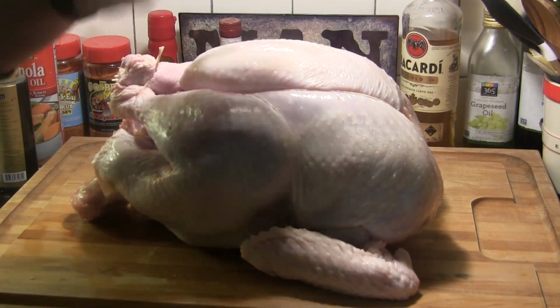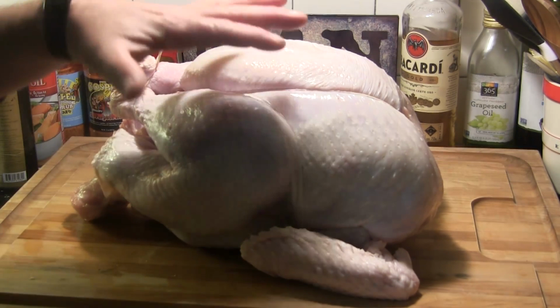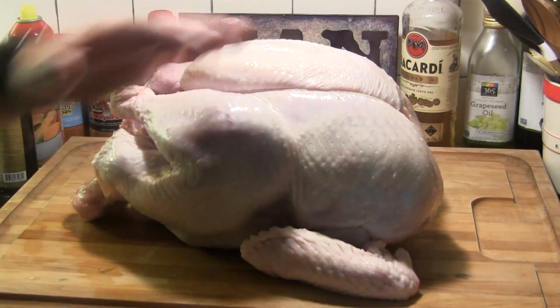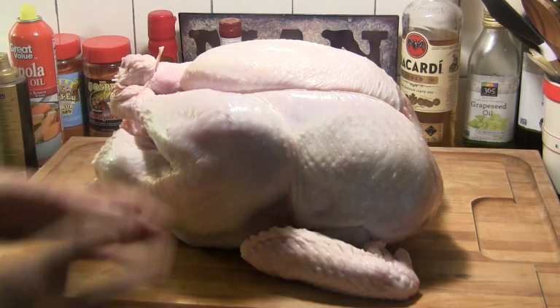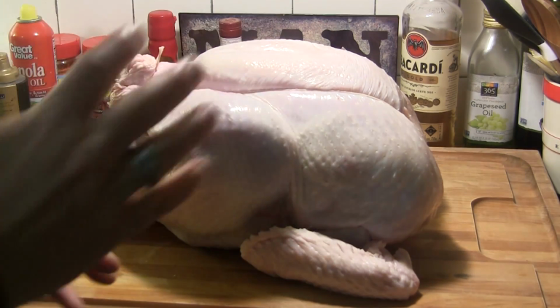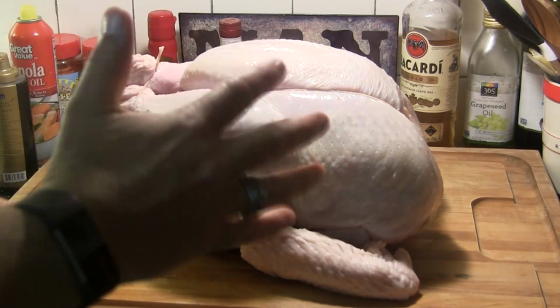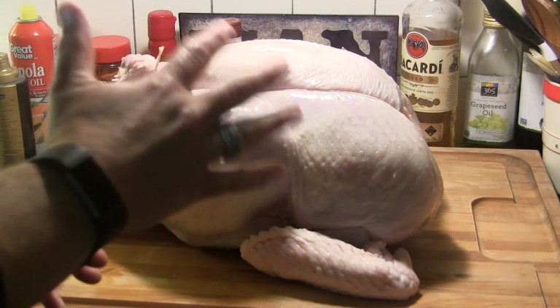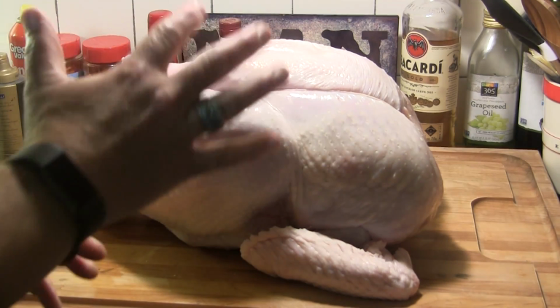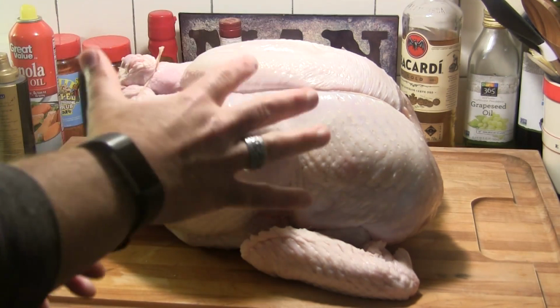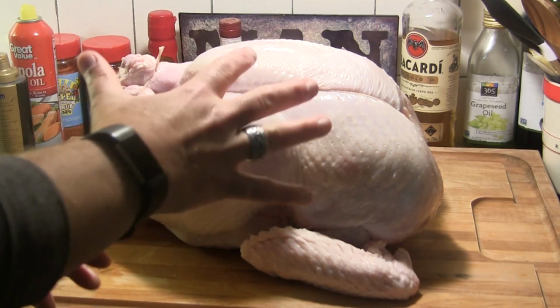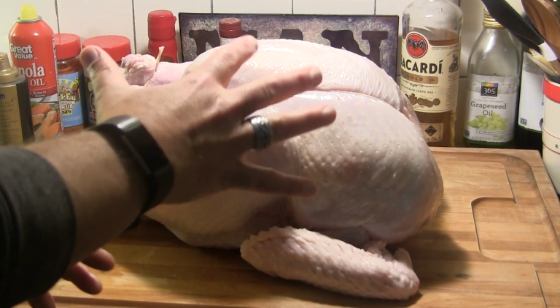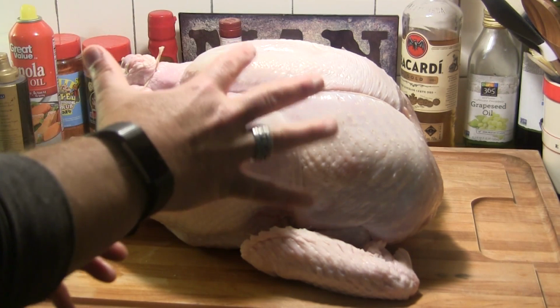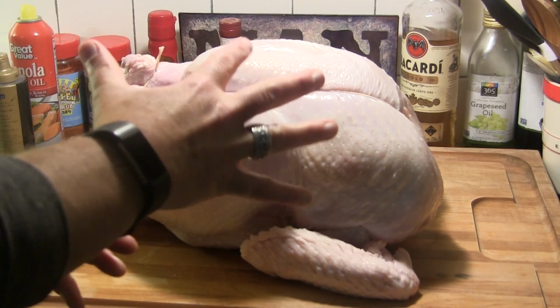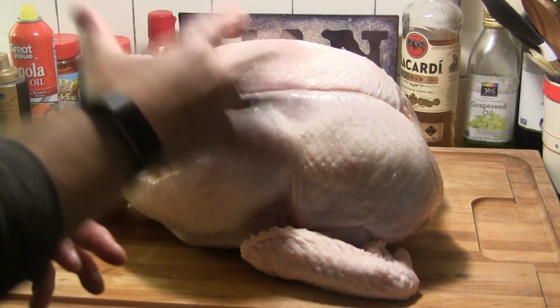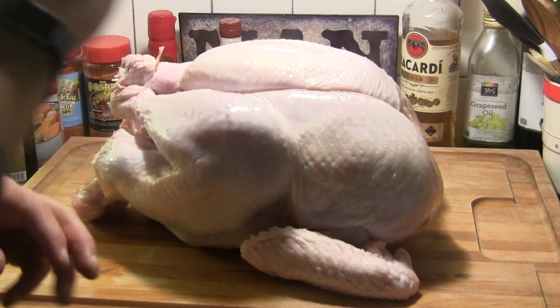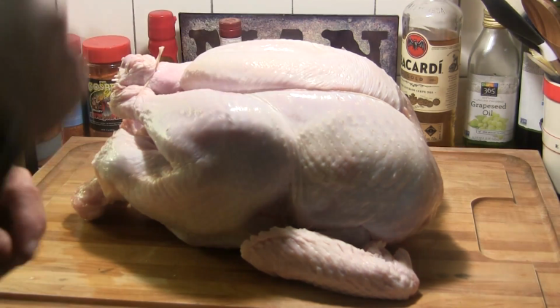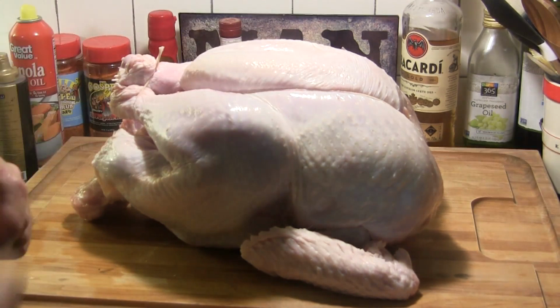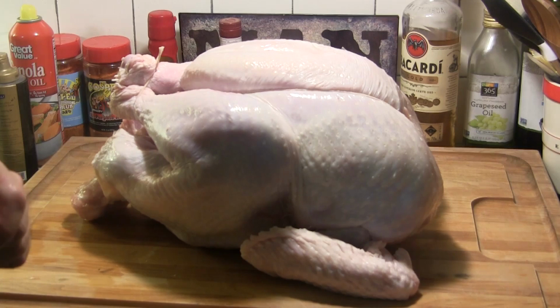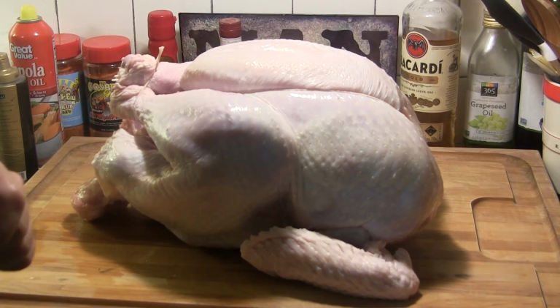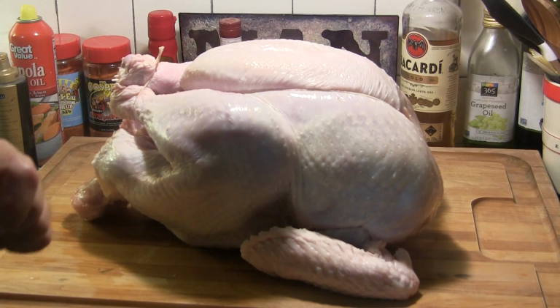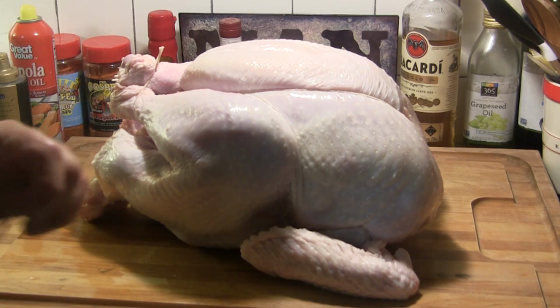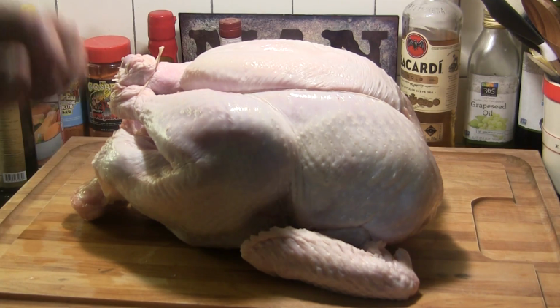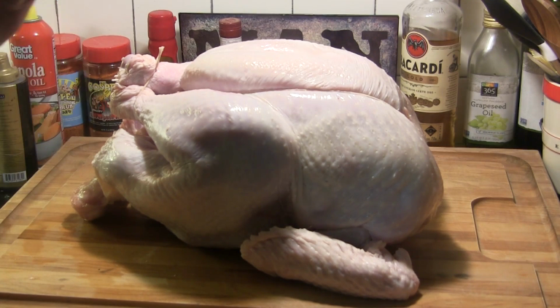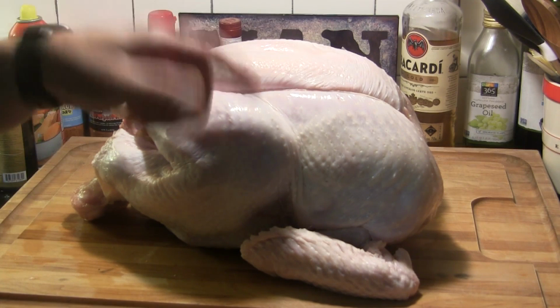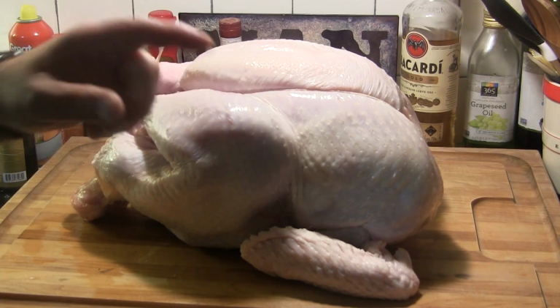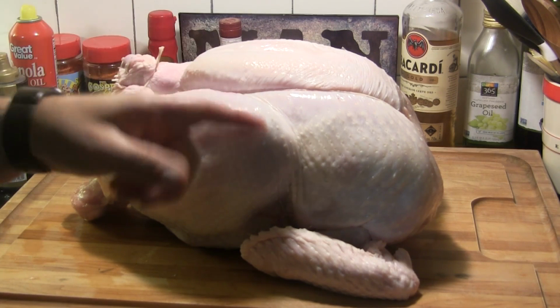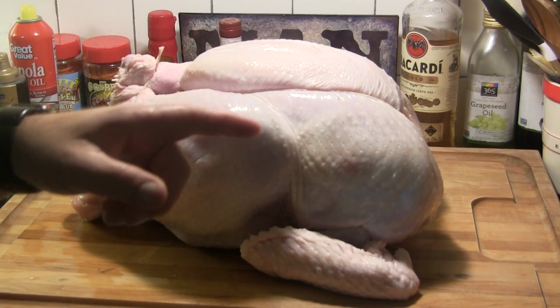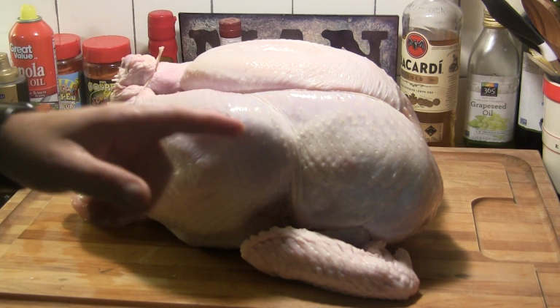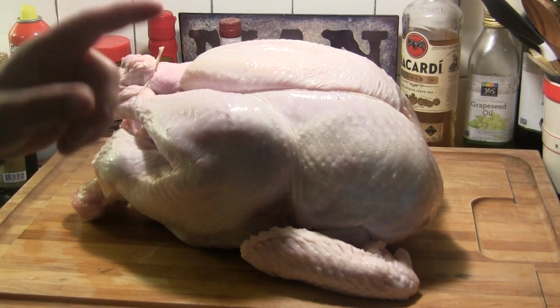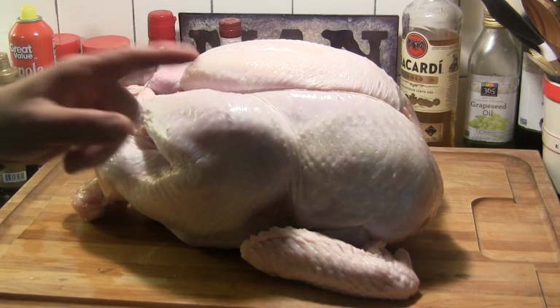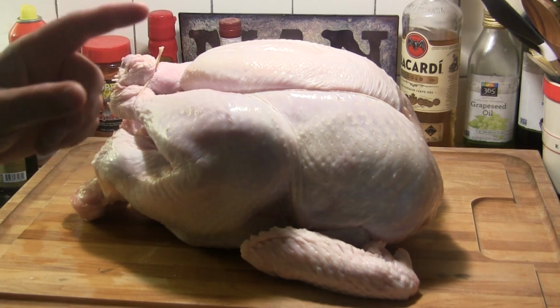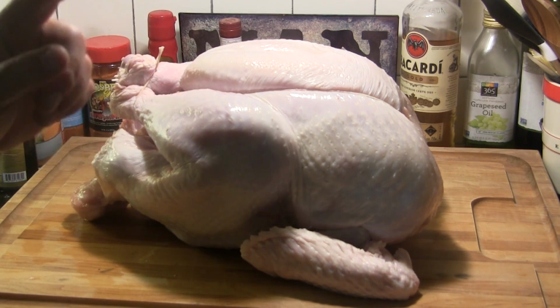We're going to let this thing air dry in the fridge before we fire up the Kamado Joe Big Joe in the morning to get this started.